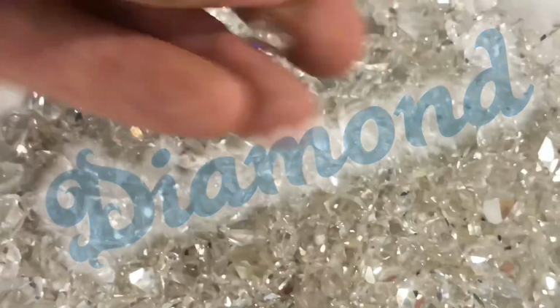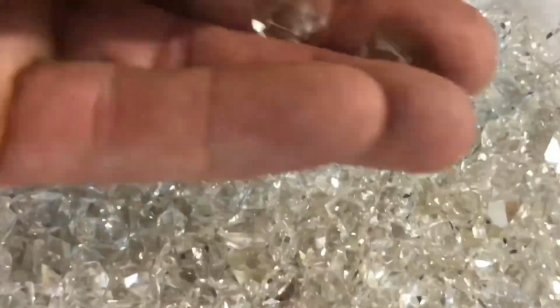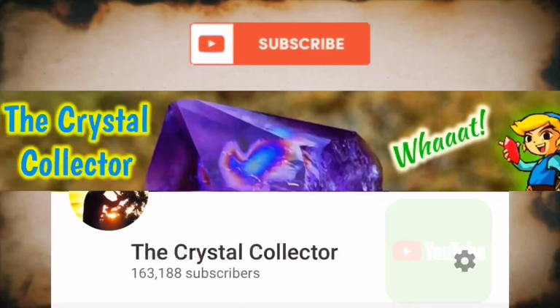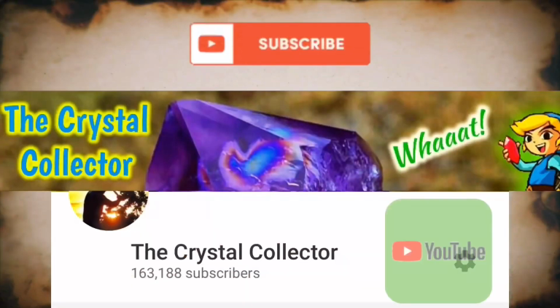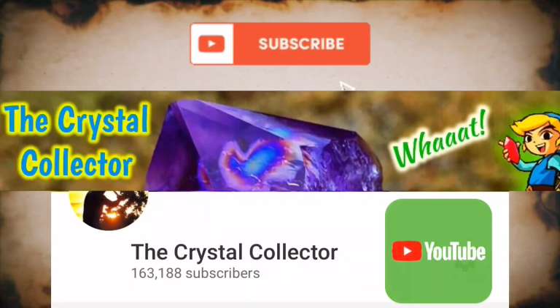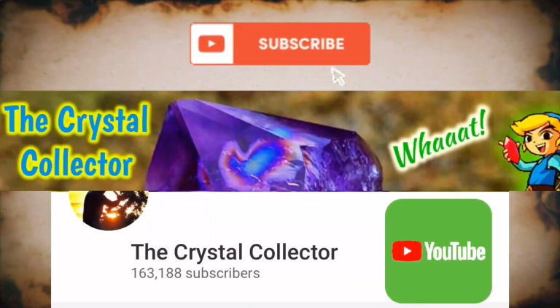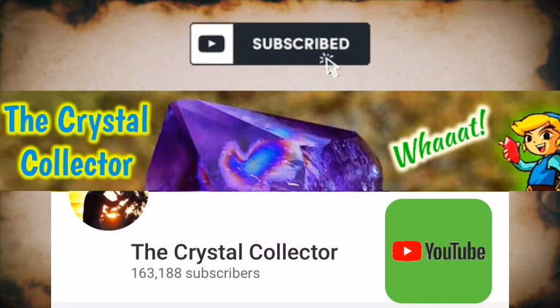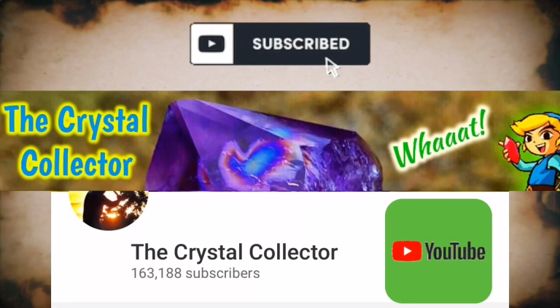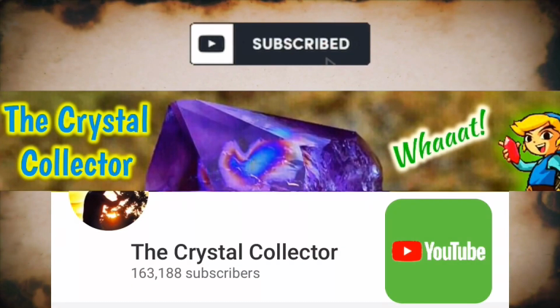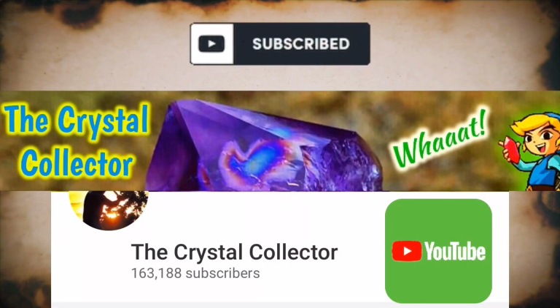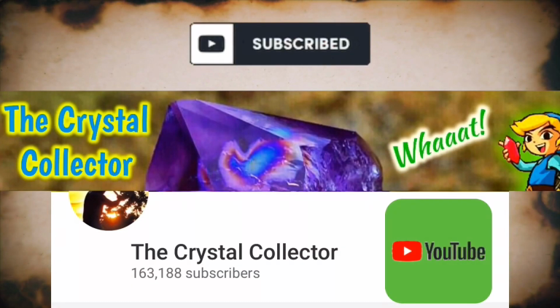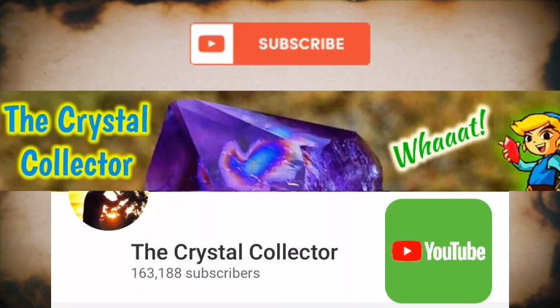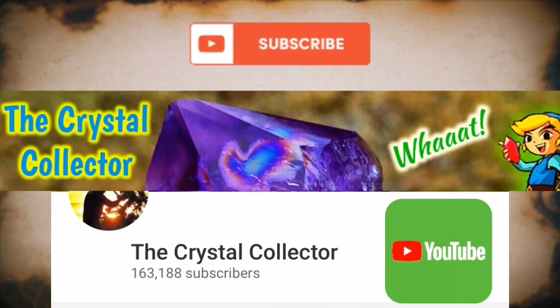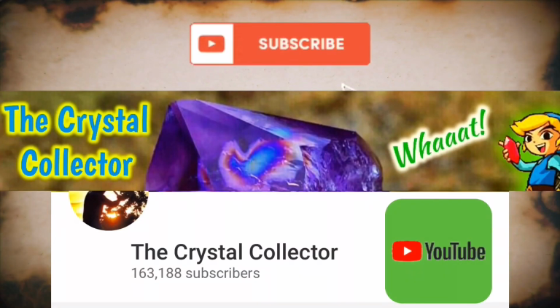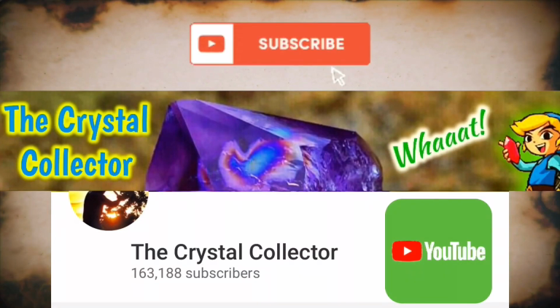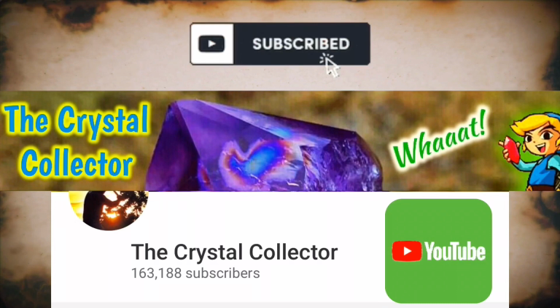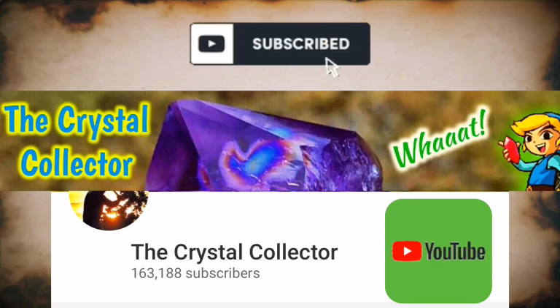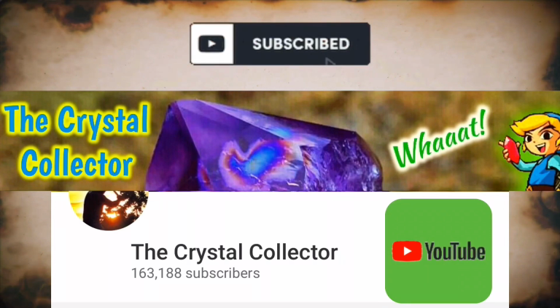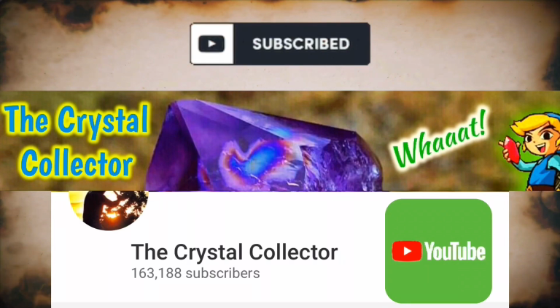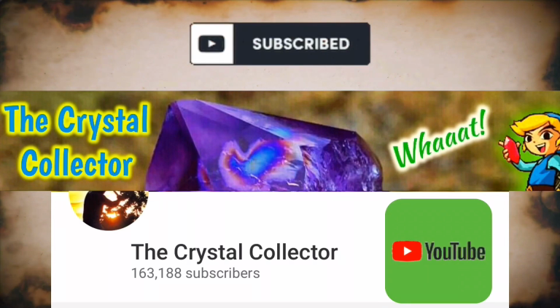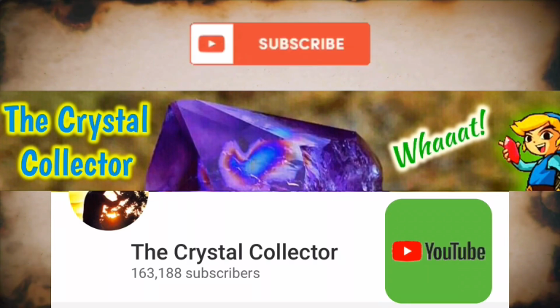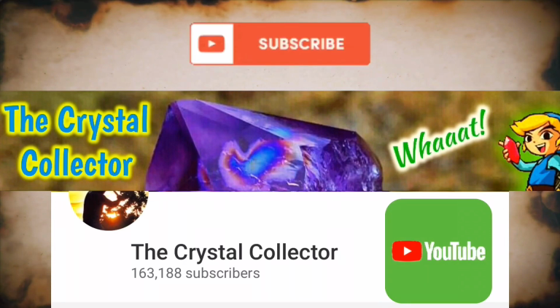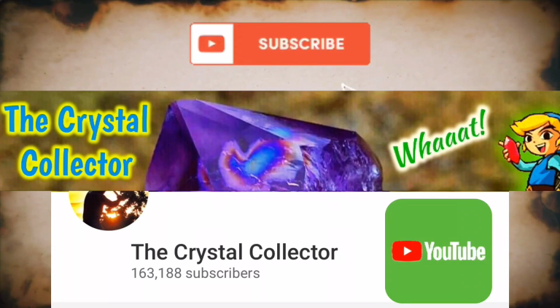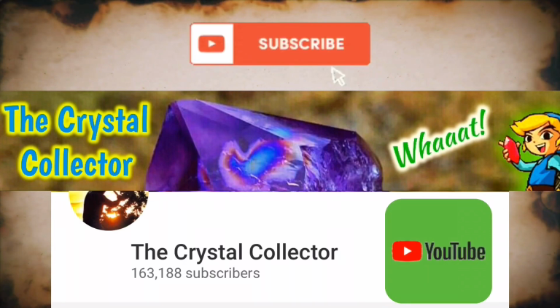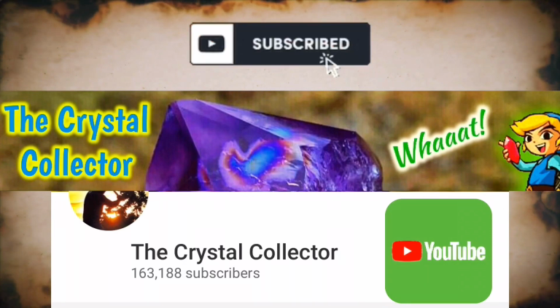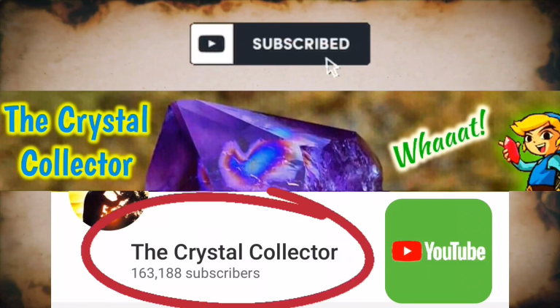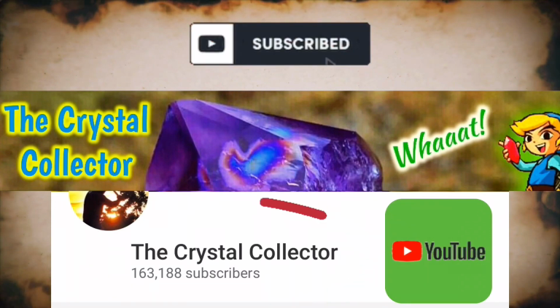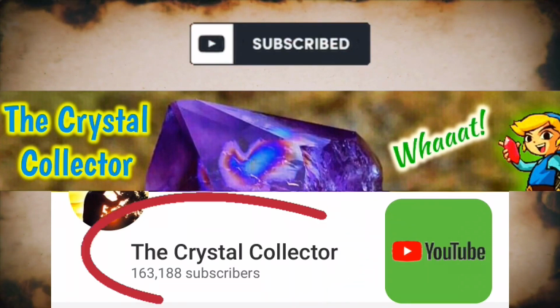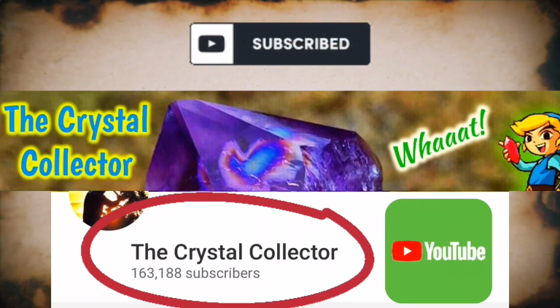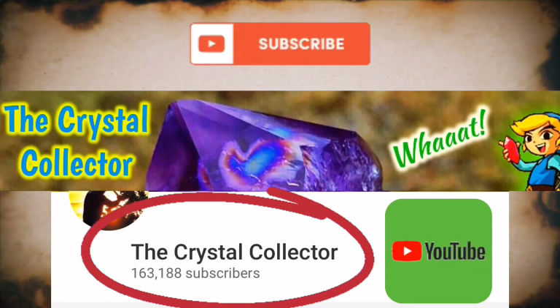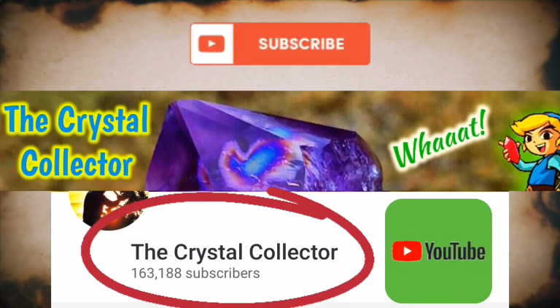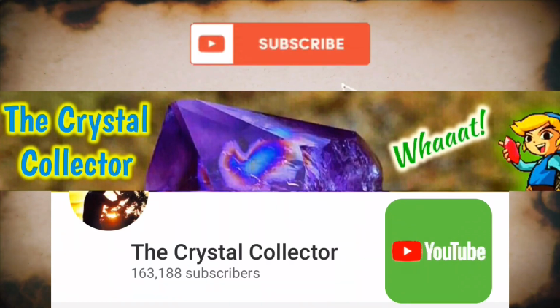For fully edited videos, be sure to check out the official page, The Crystal Collector.